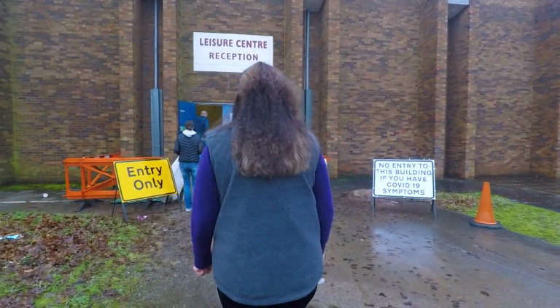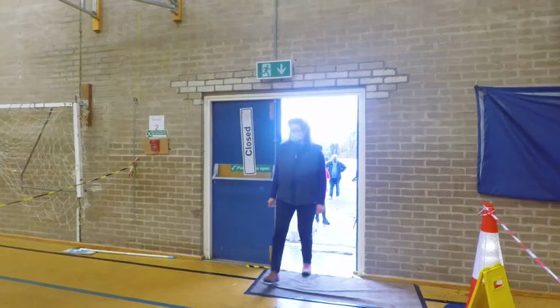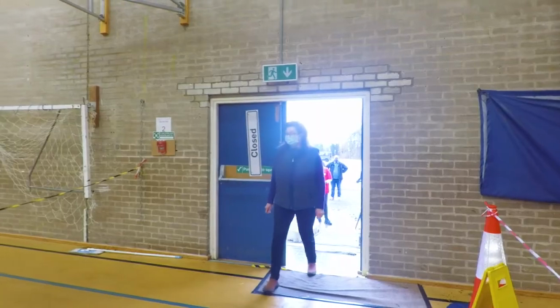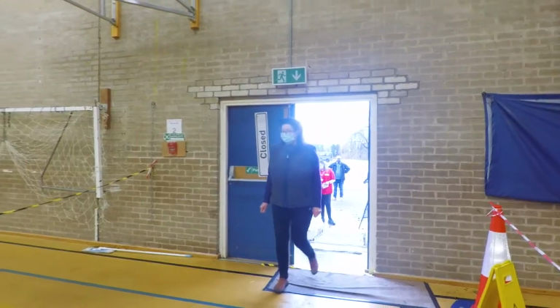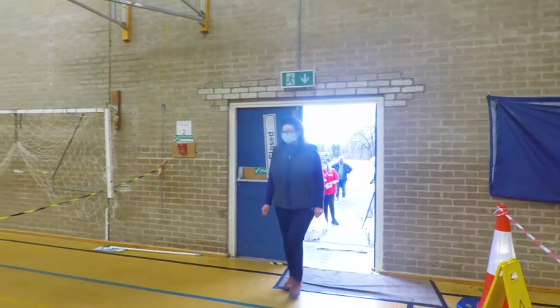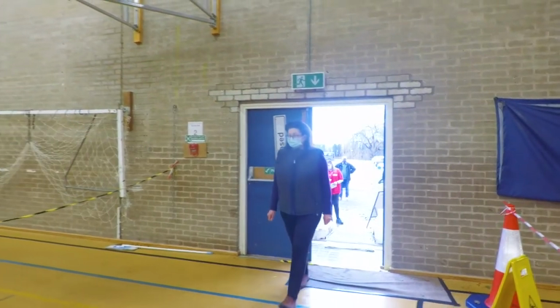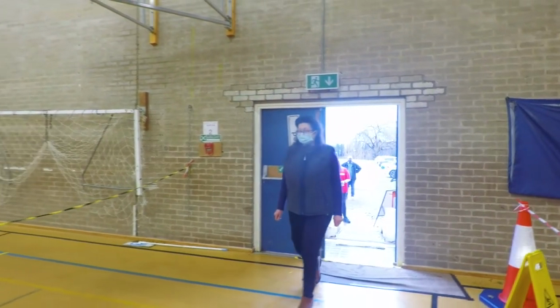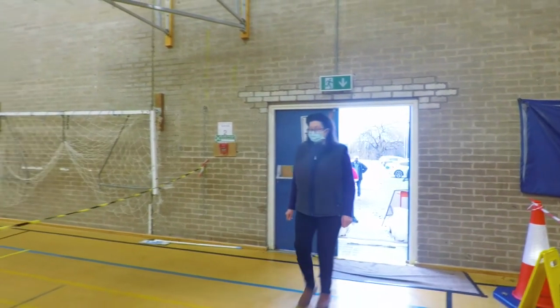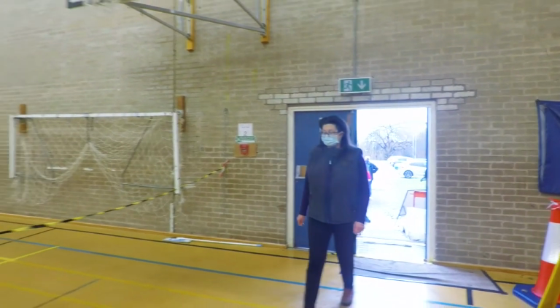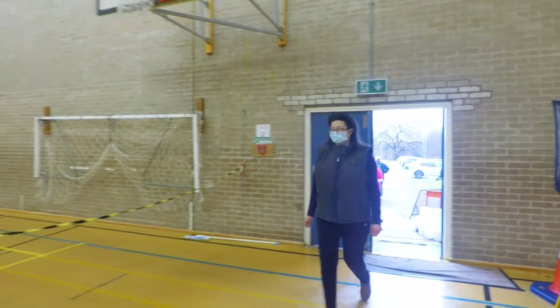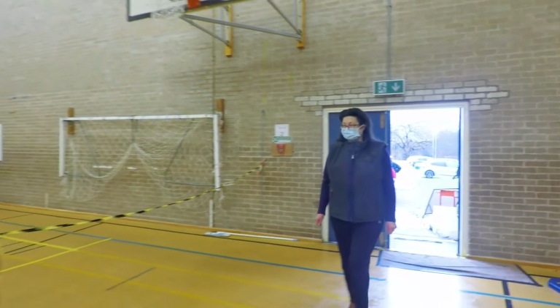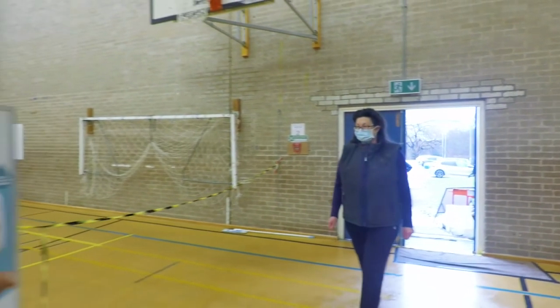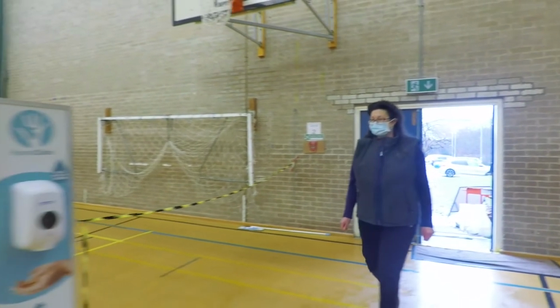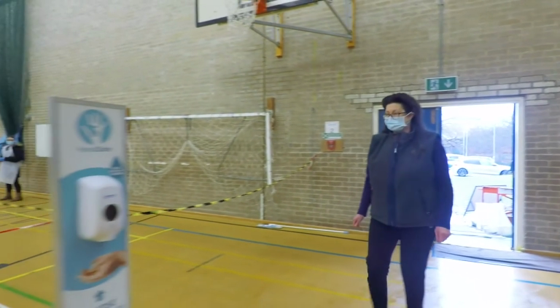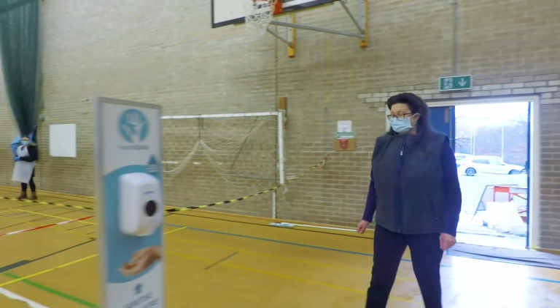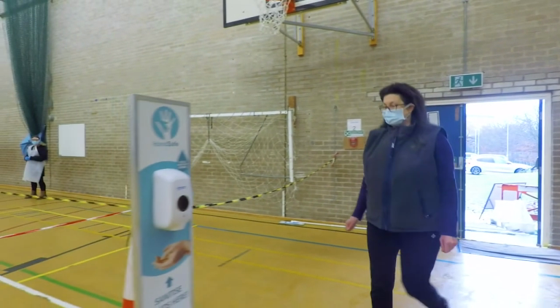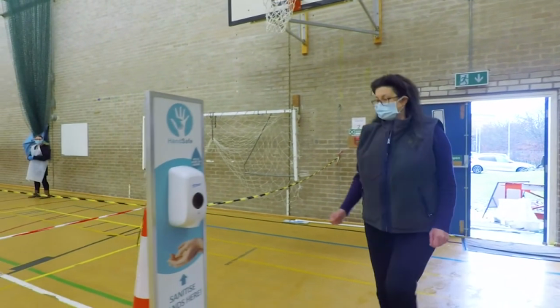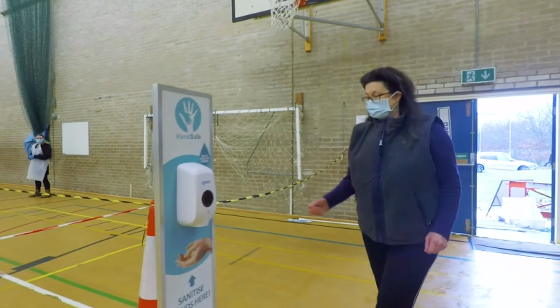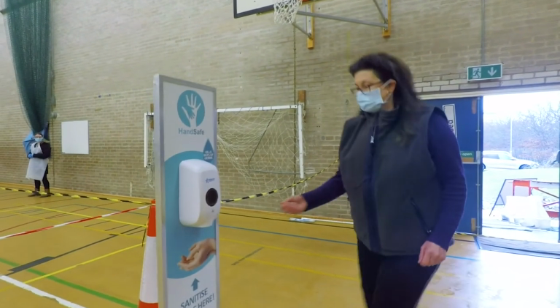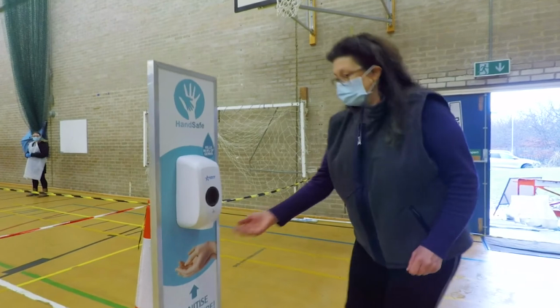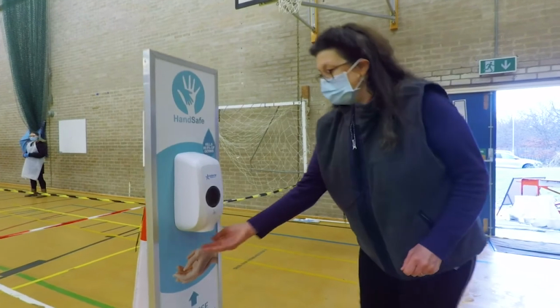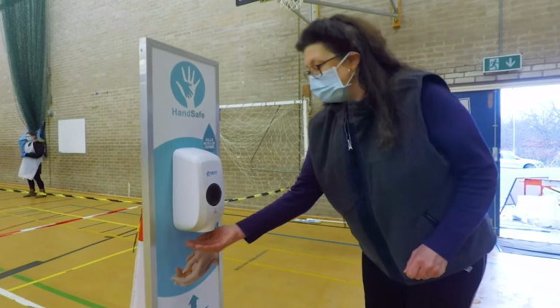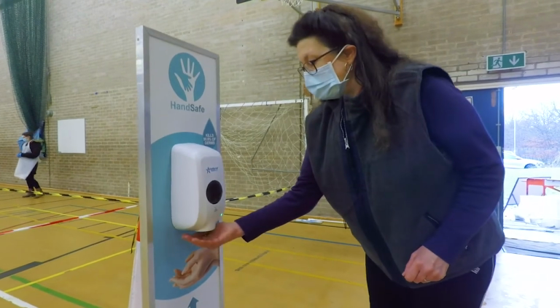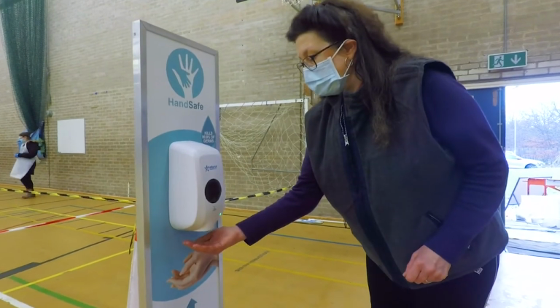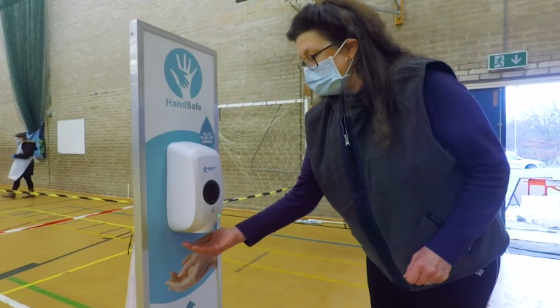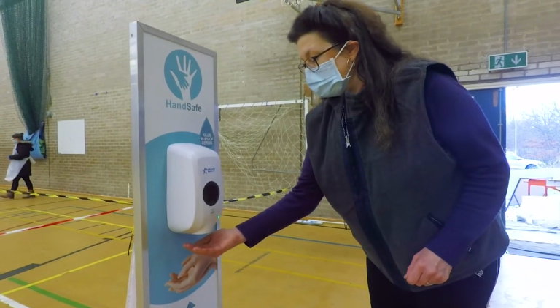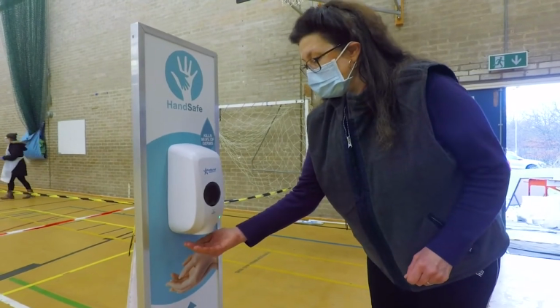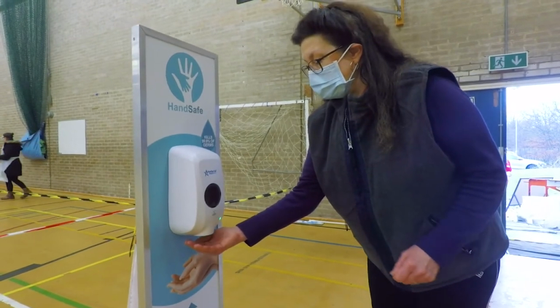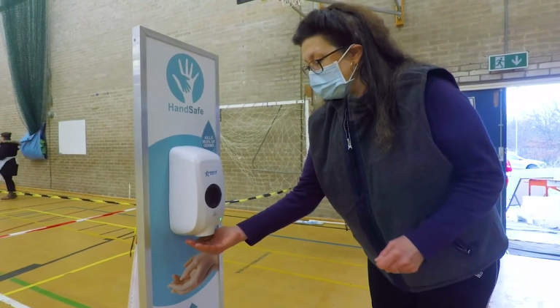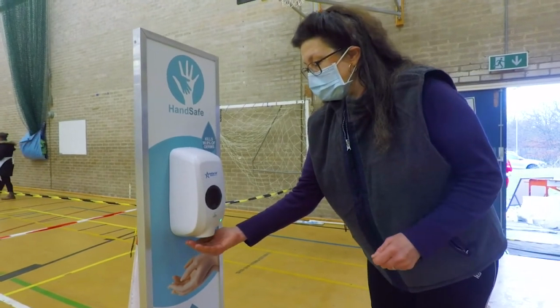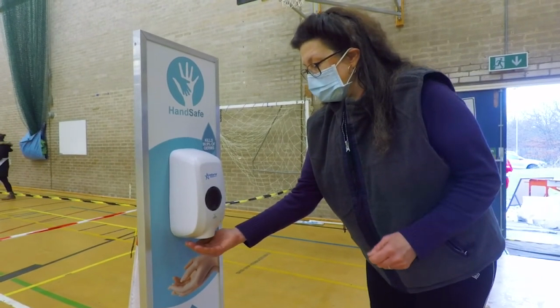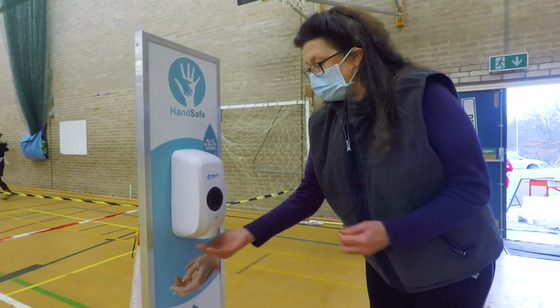Wear your mask when you arrive at the test centre. You don't need to book an appointment, but if it's busy, you may have to queue.